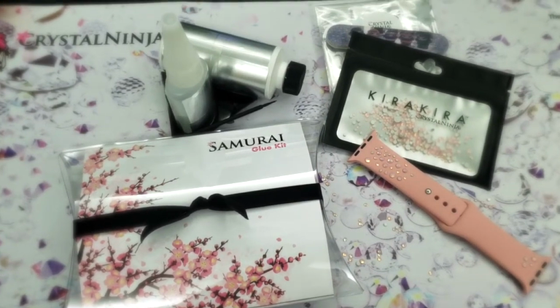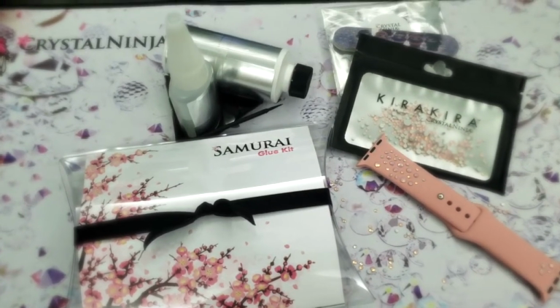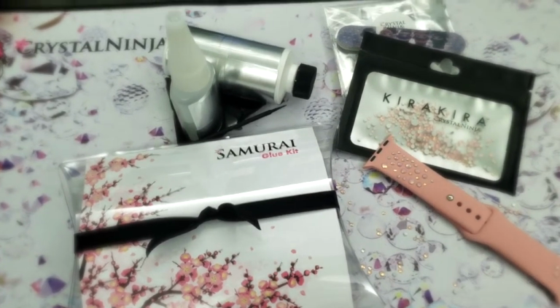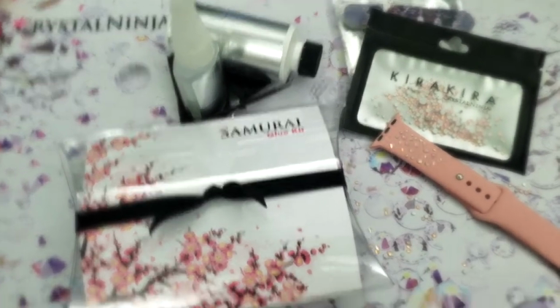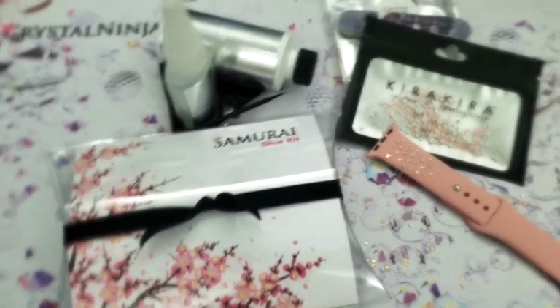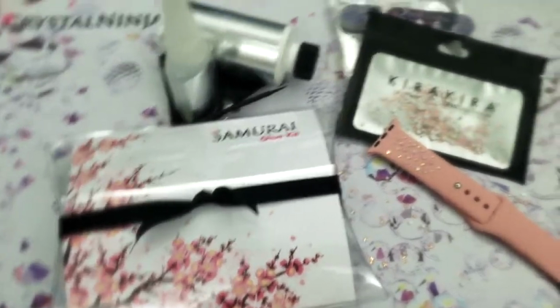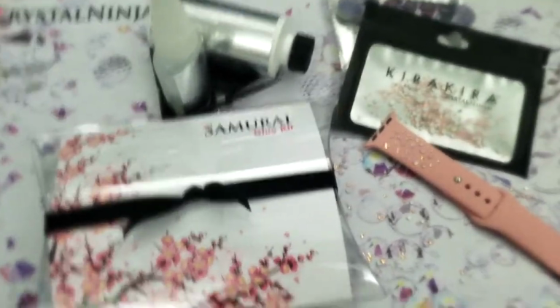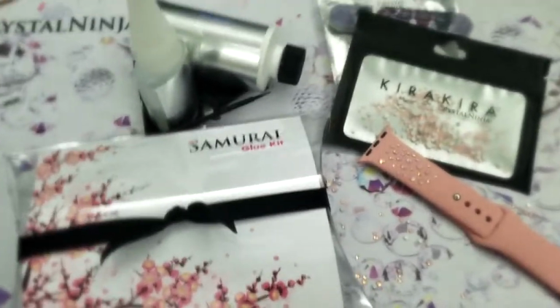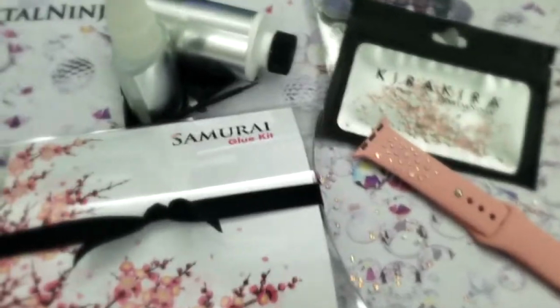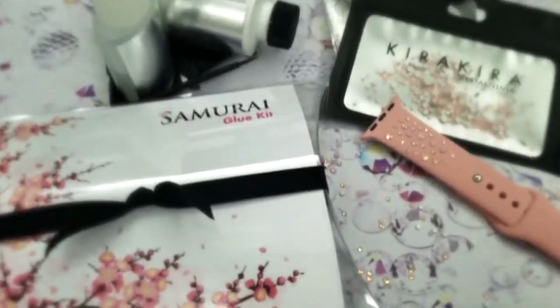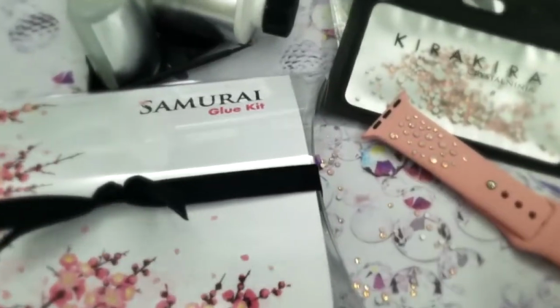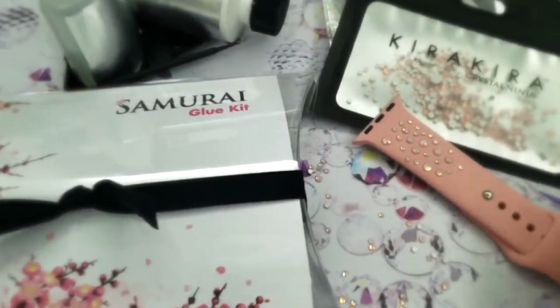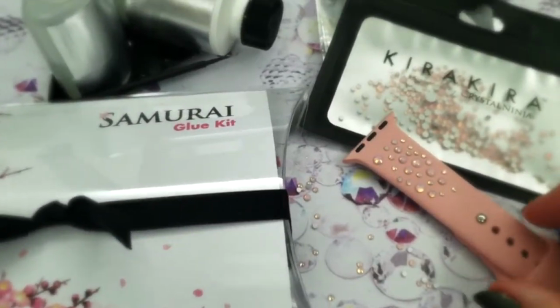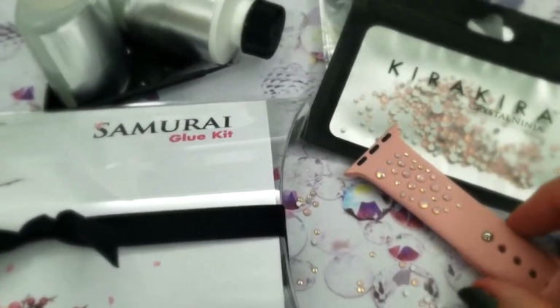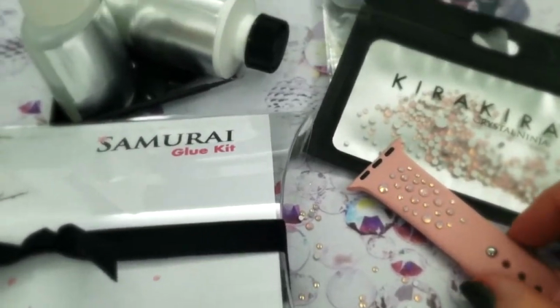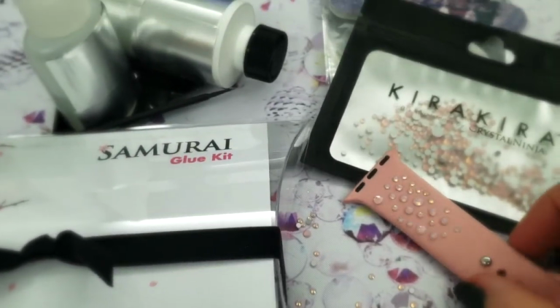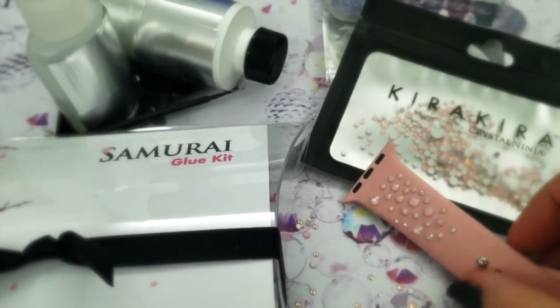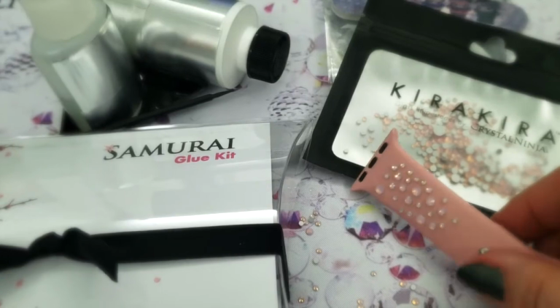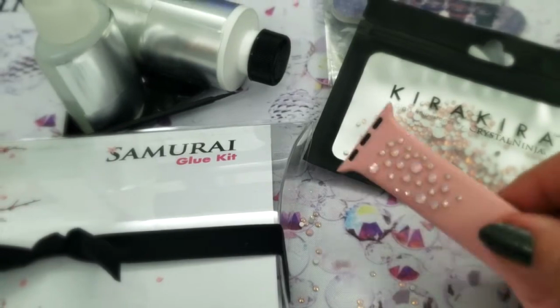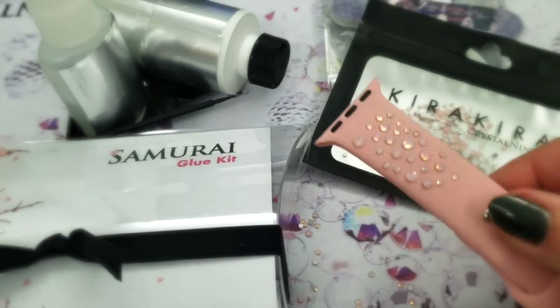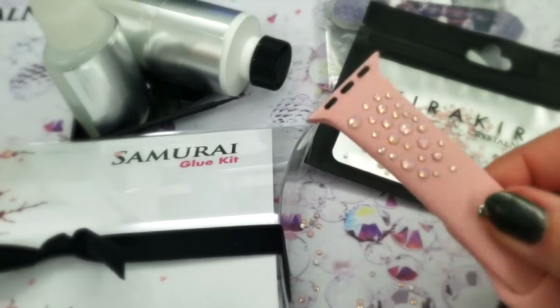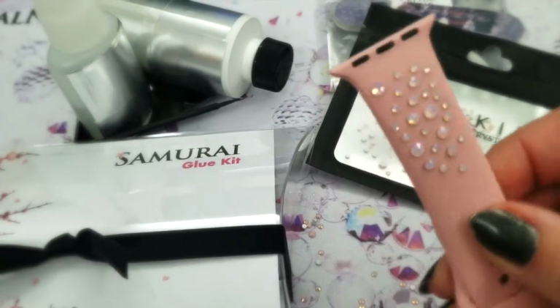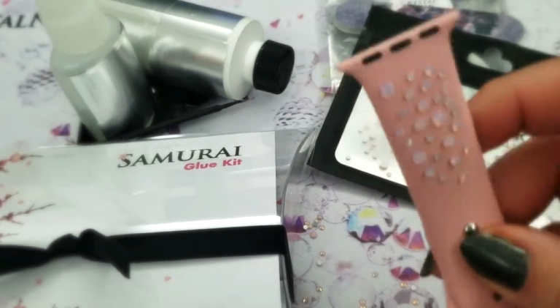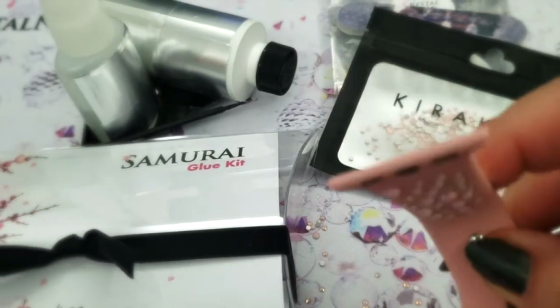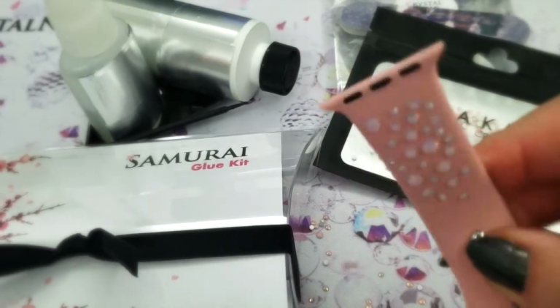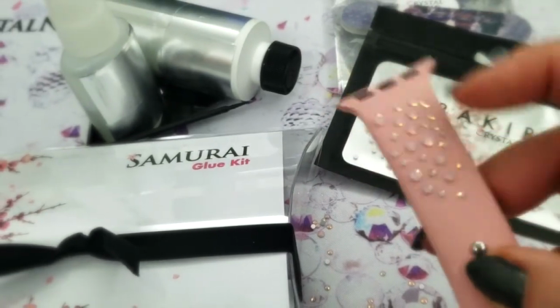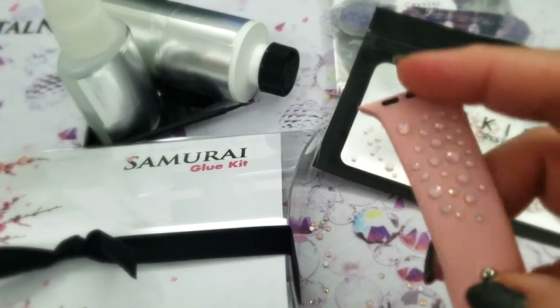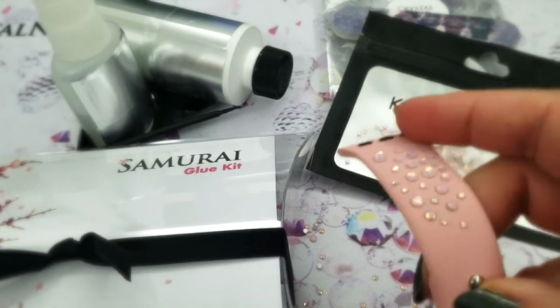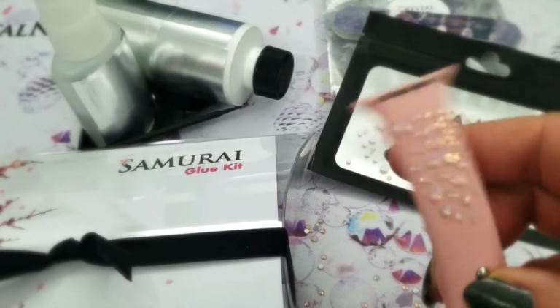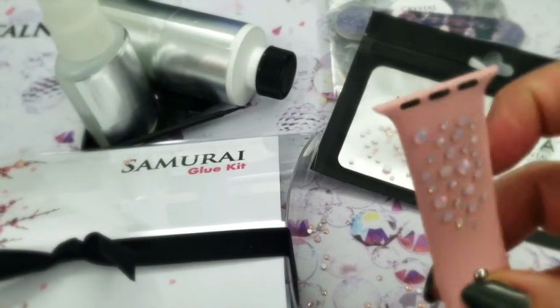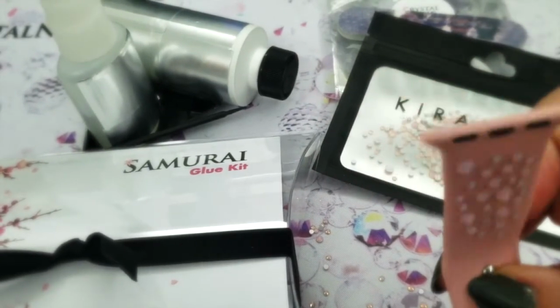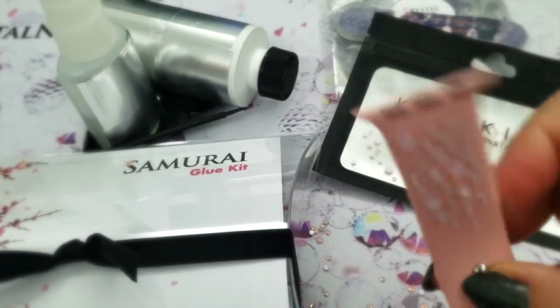What glue for silicone? Well, some kinds of silicones. This is pretty fabulous.